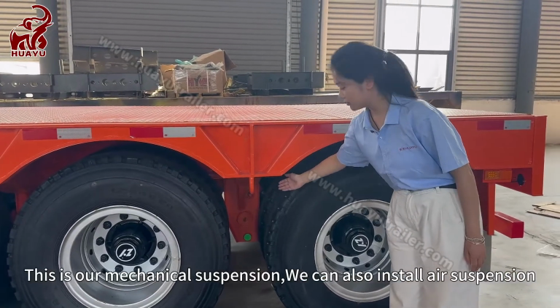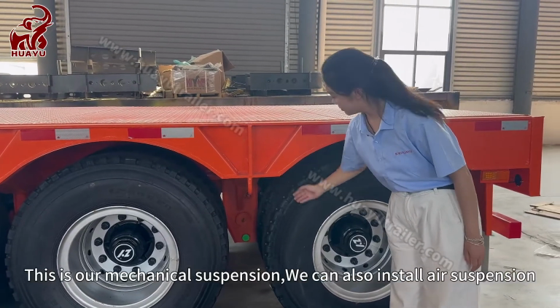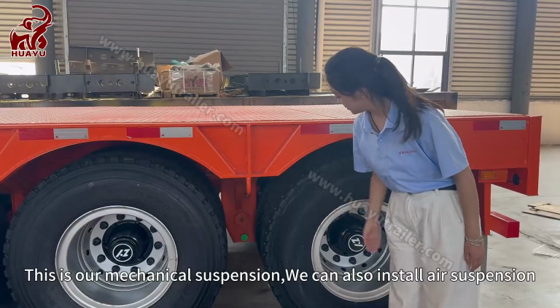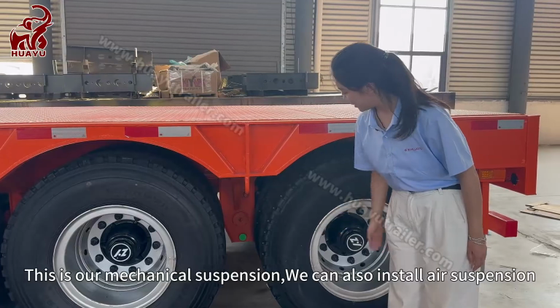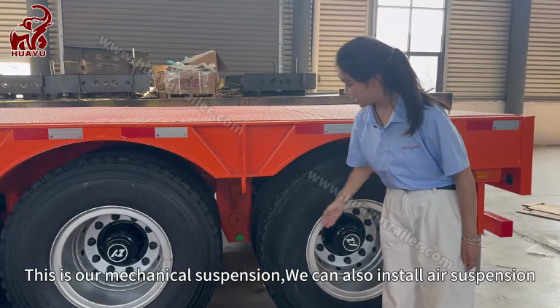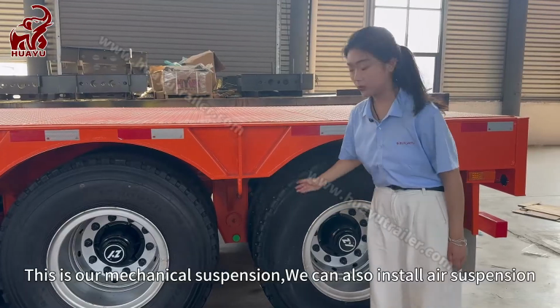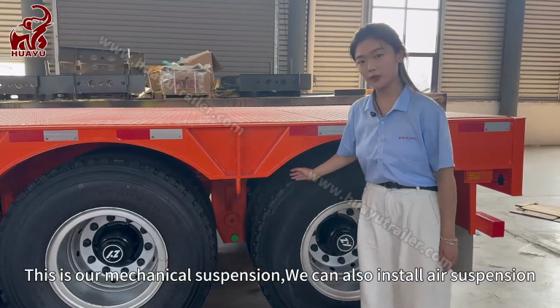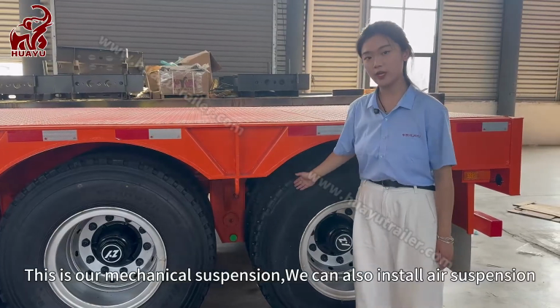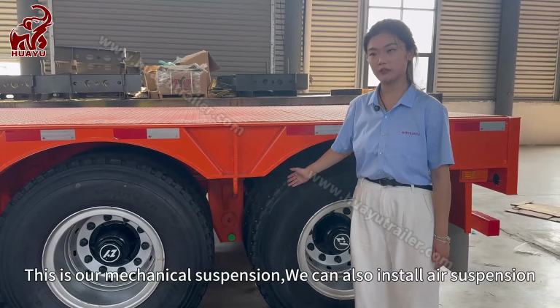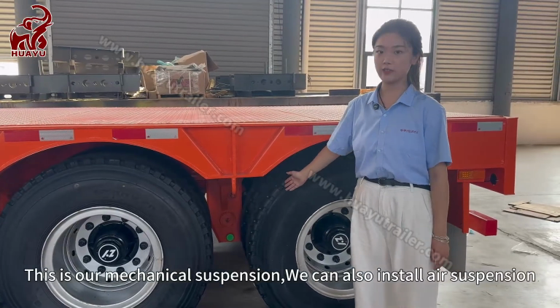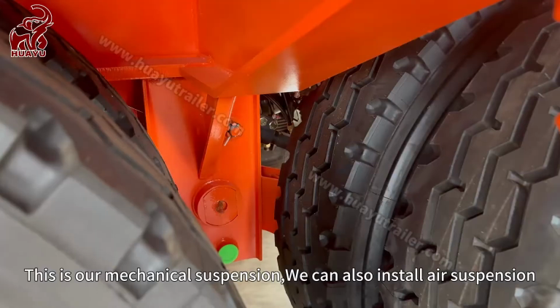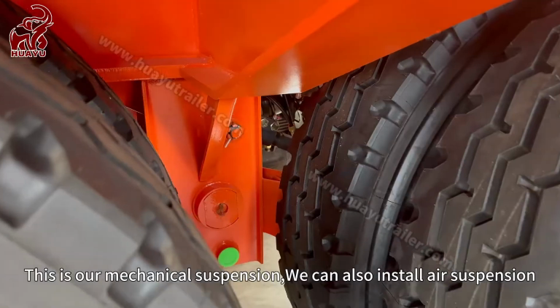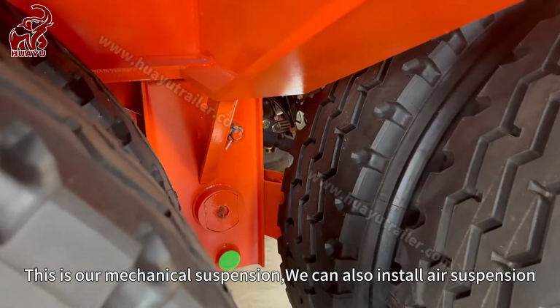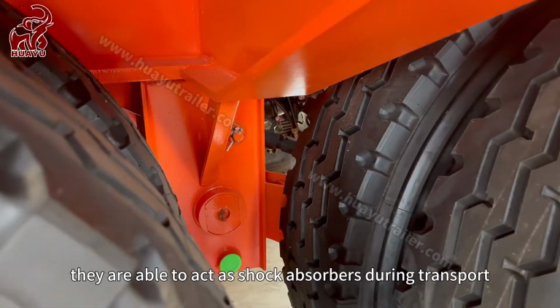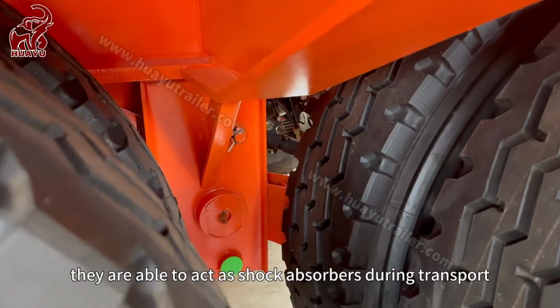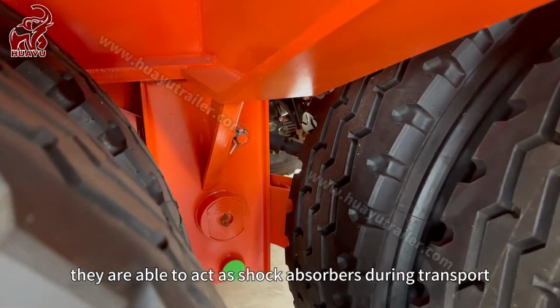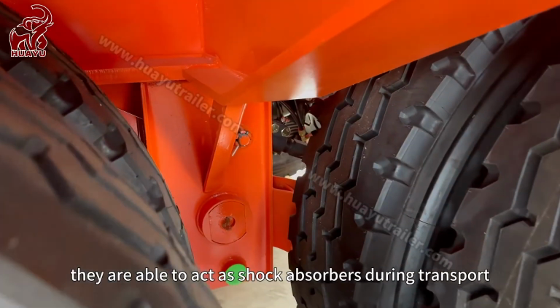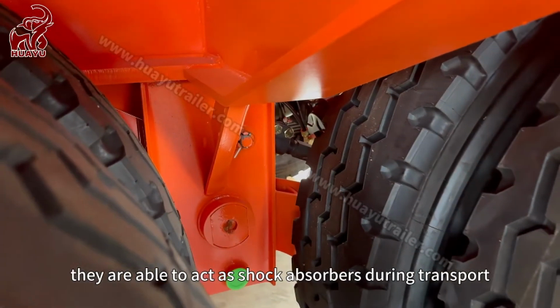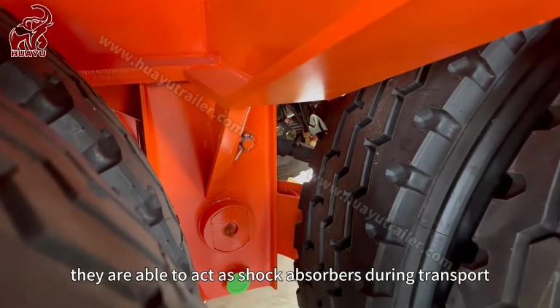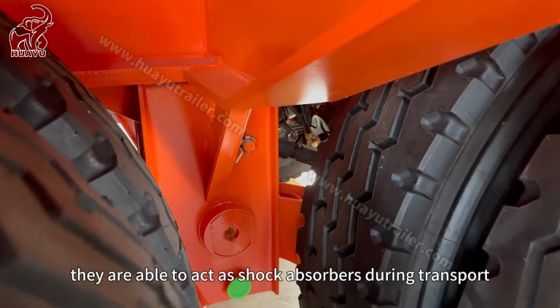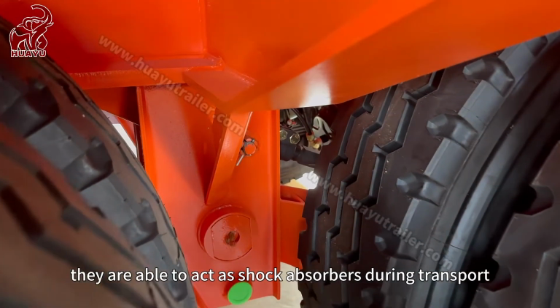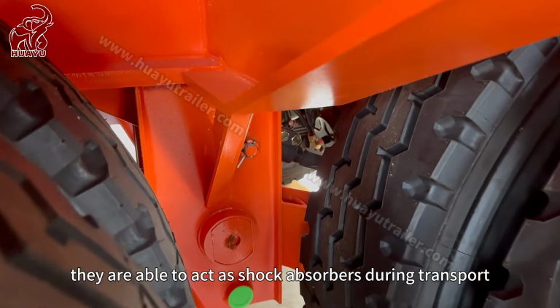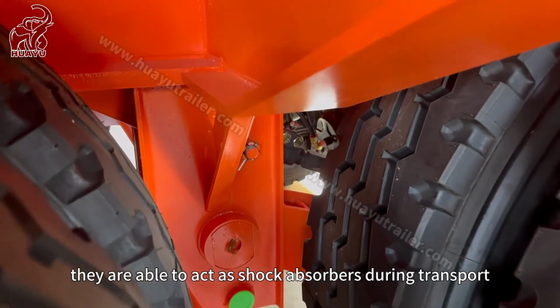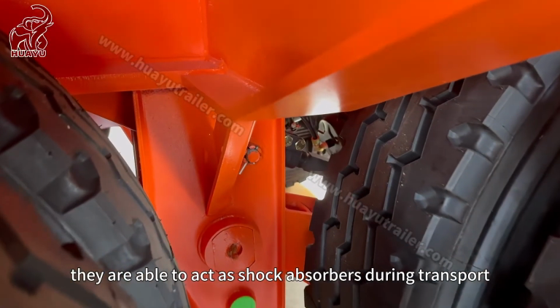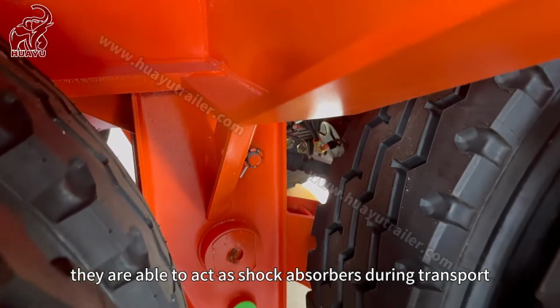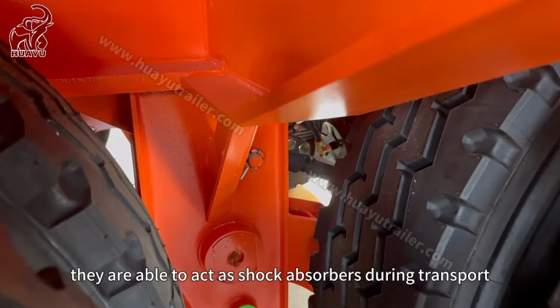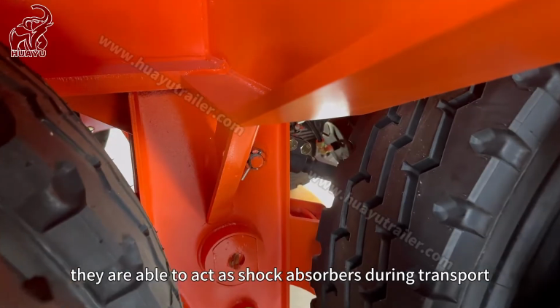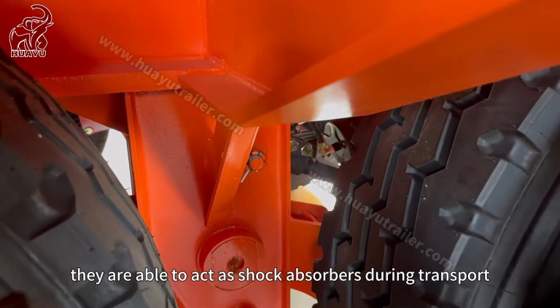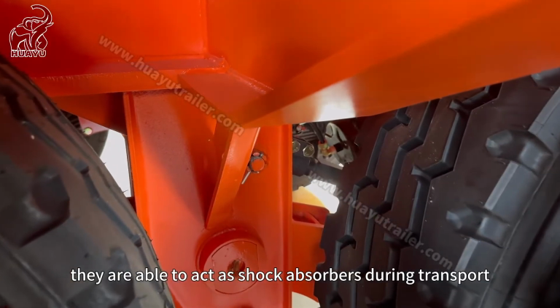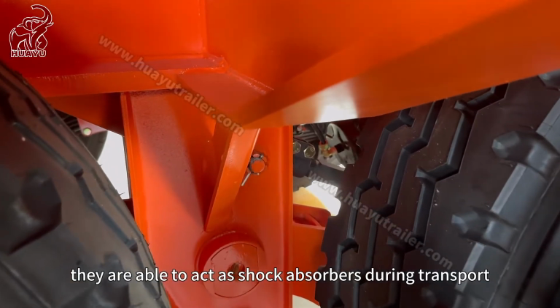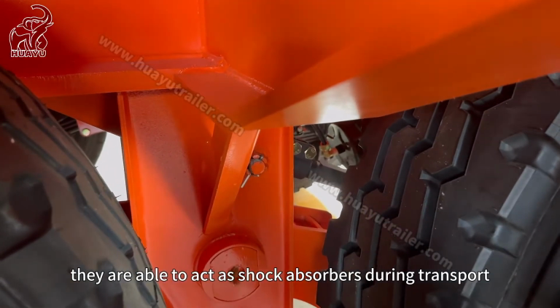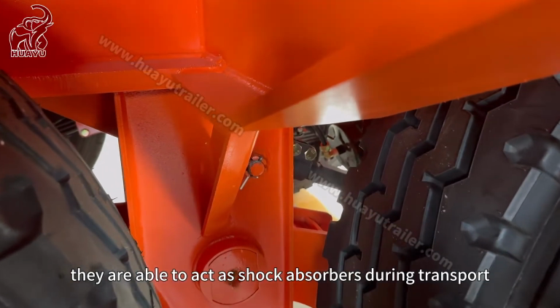We can also install air suspension. They are able to act as shock absorbers during transport.